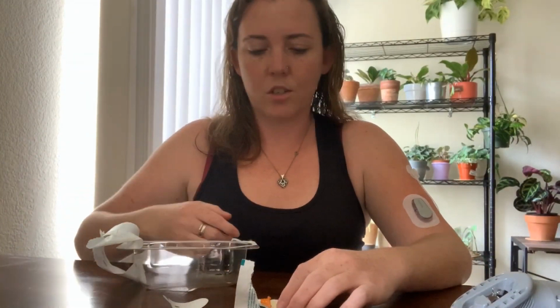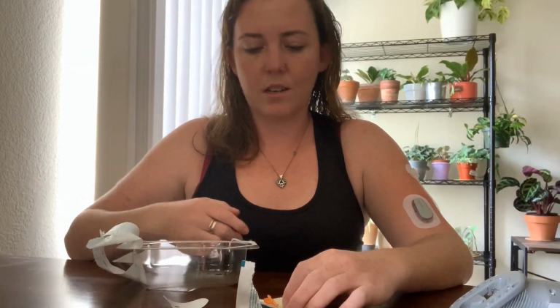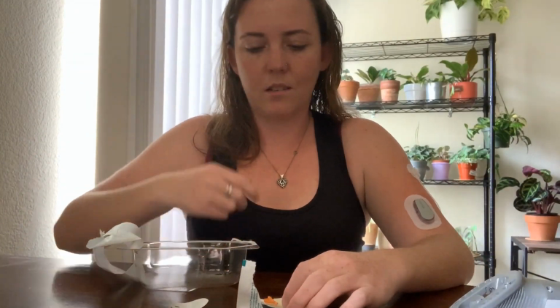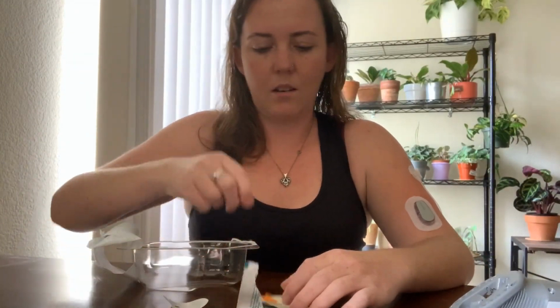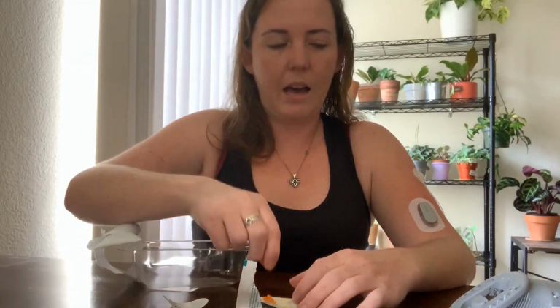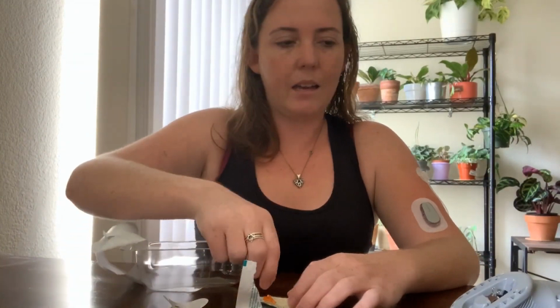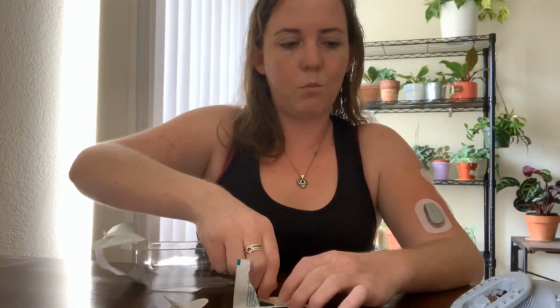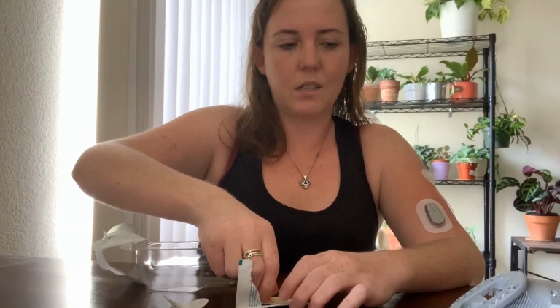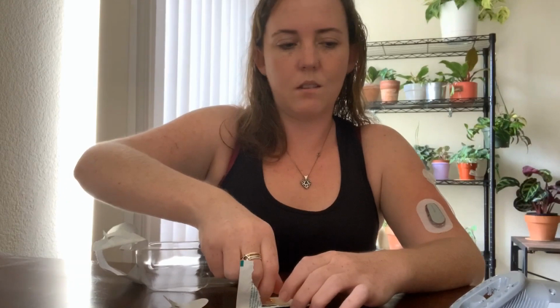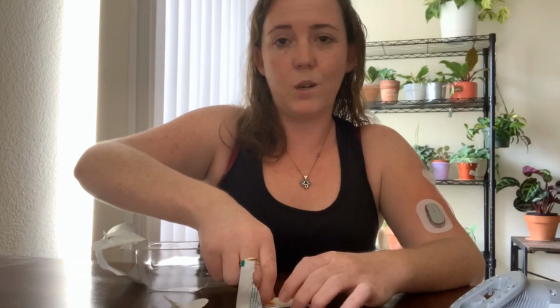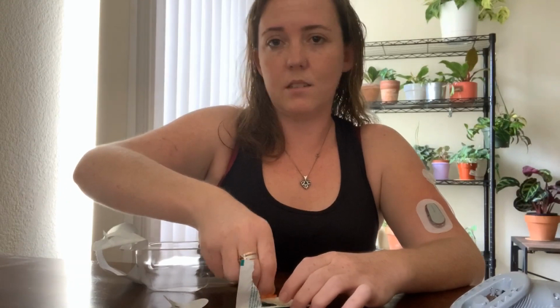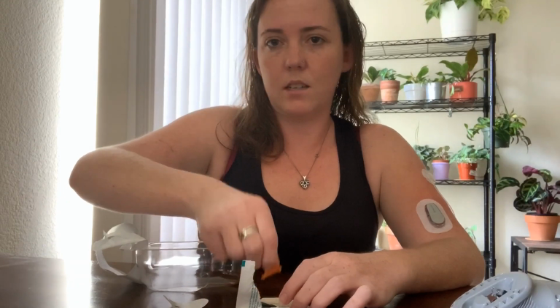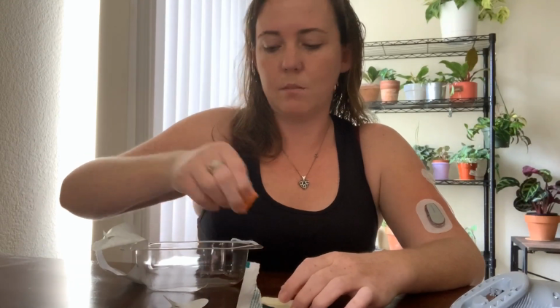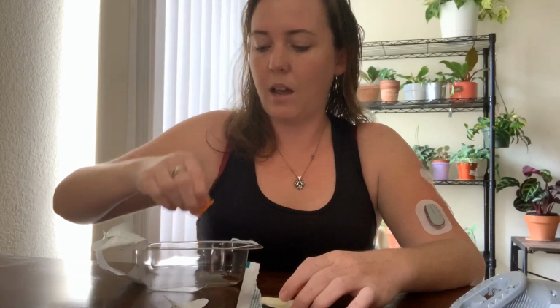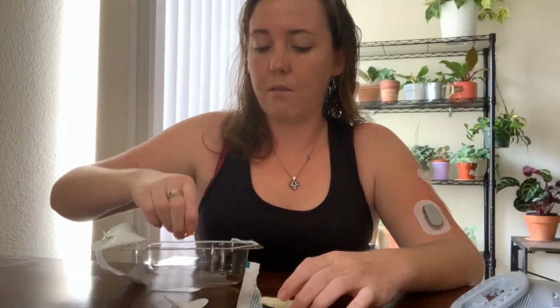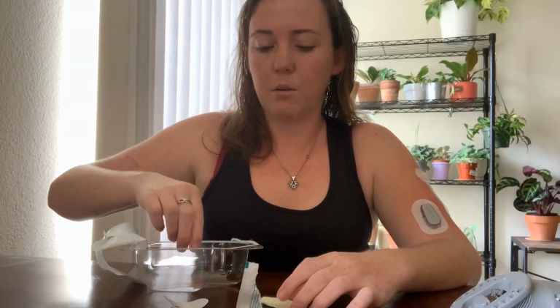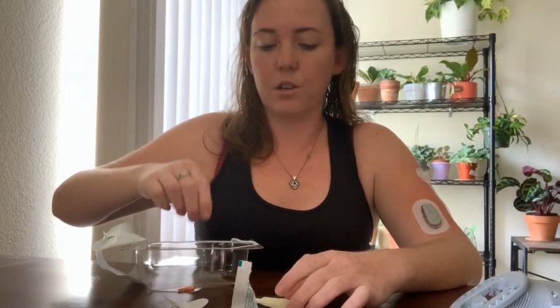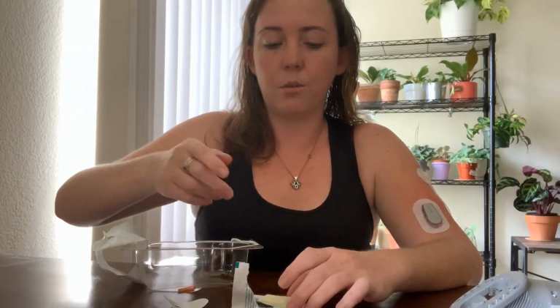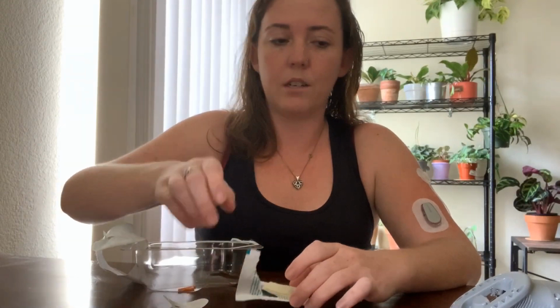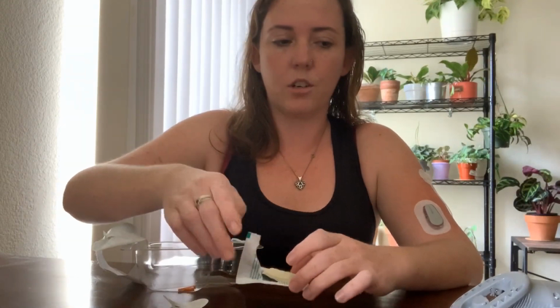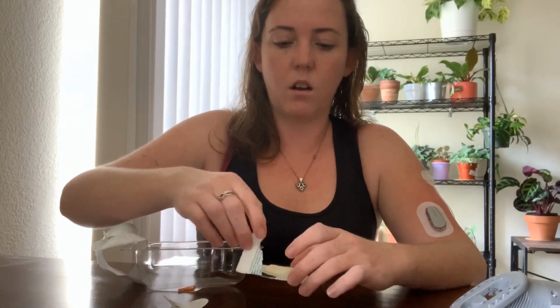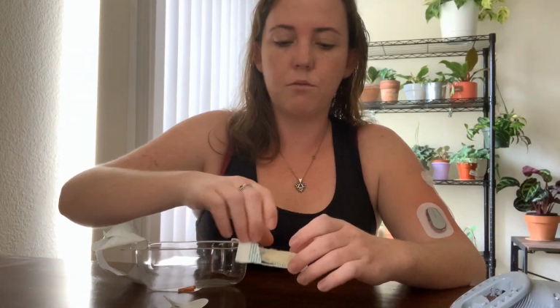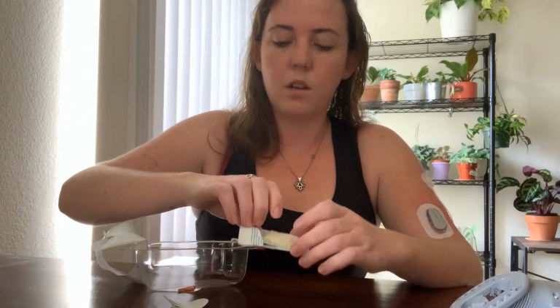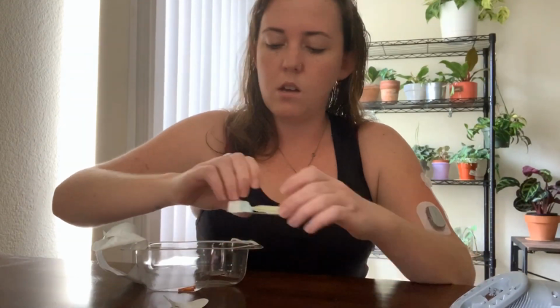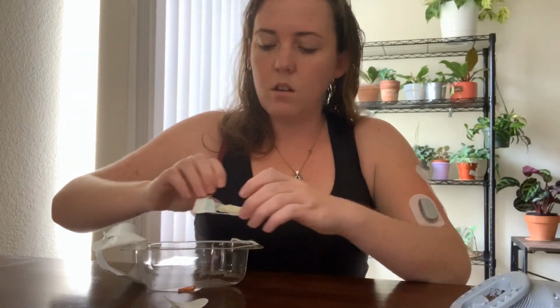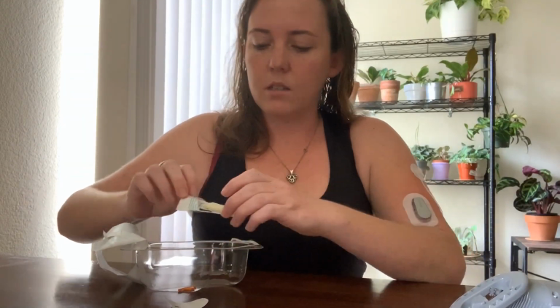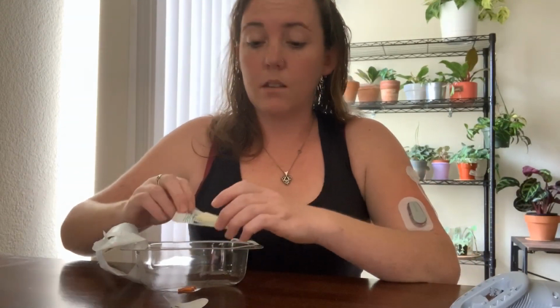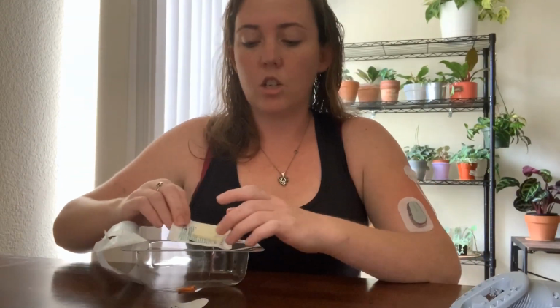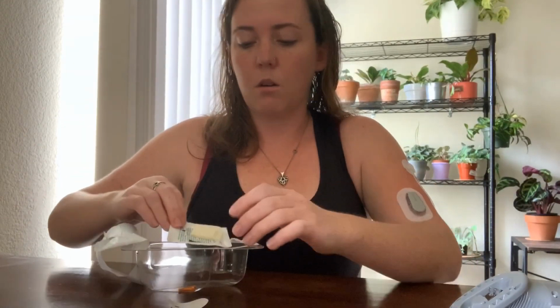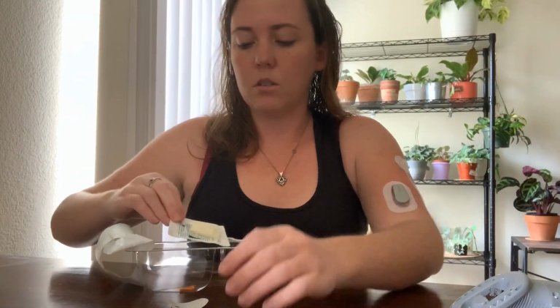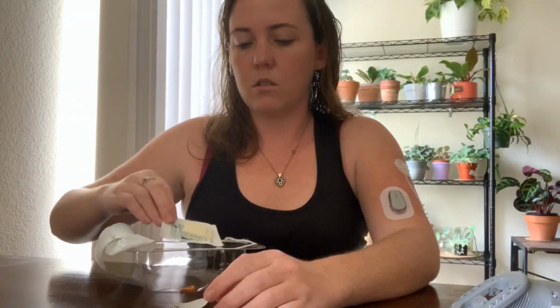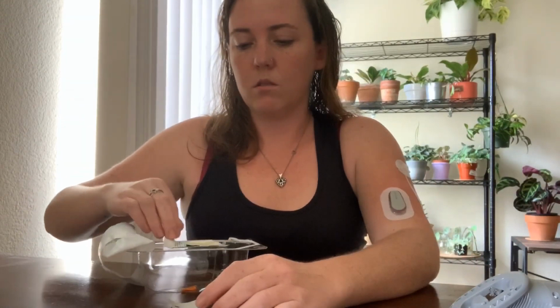I'm starting to feel like my blood sugar is getting a little high. I was at 118 about a half hour ago when I took the sensor off to get in the shower, so it should be fine but I might be trending up a little.